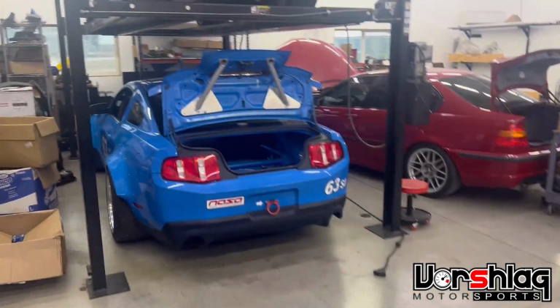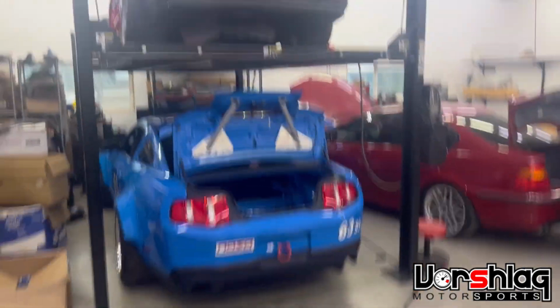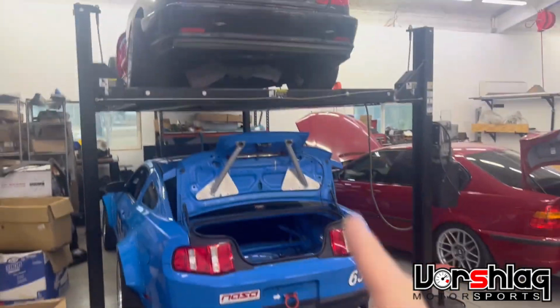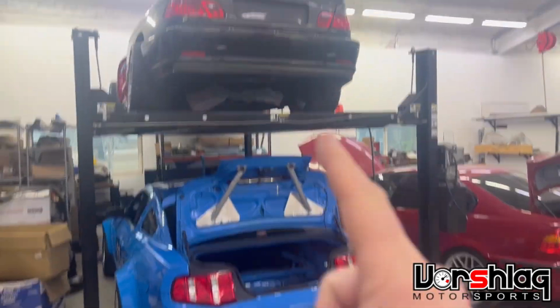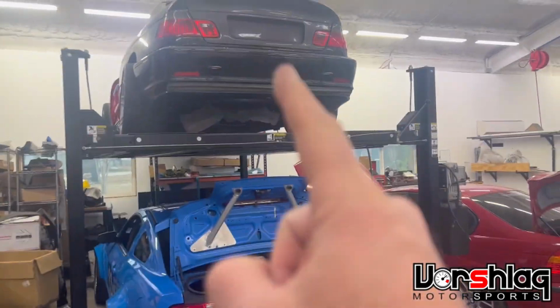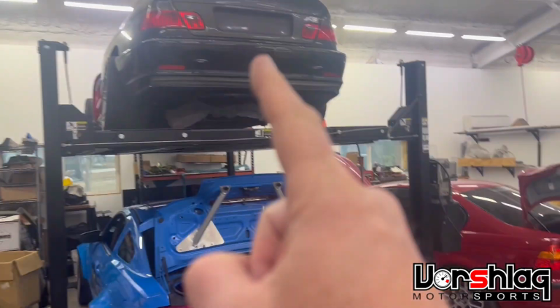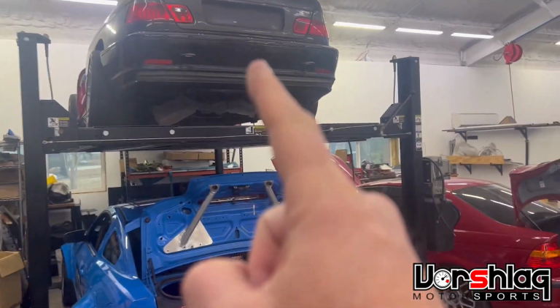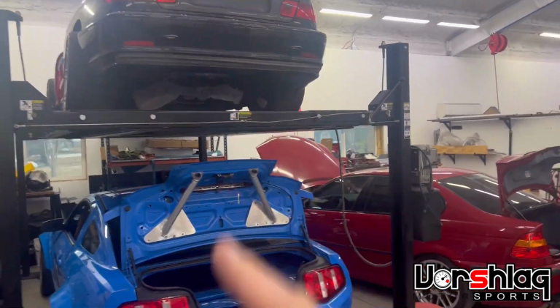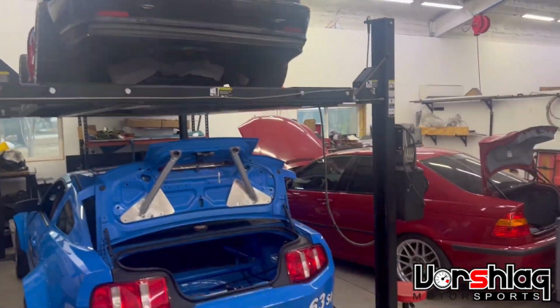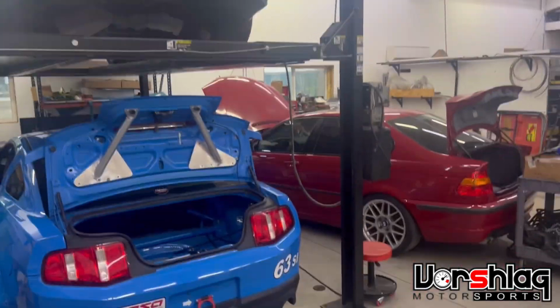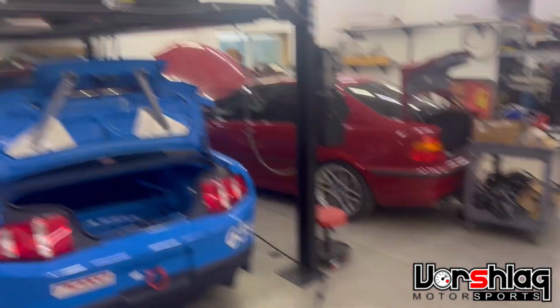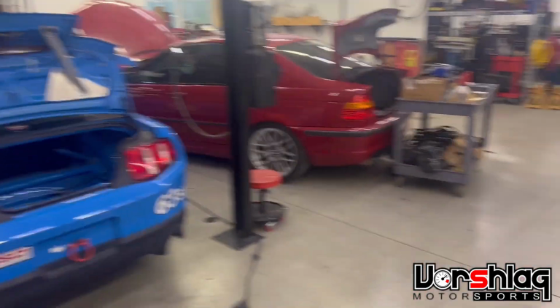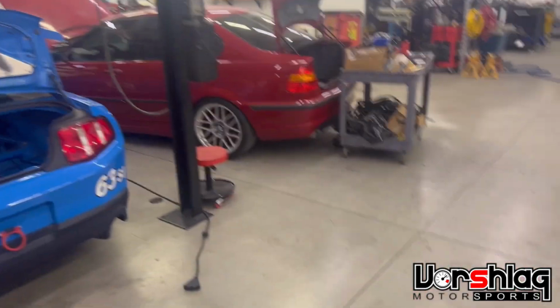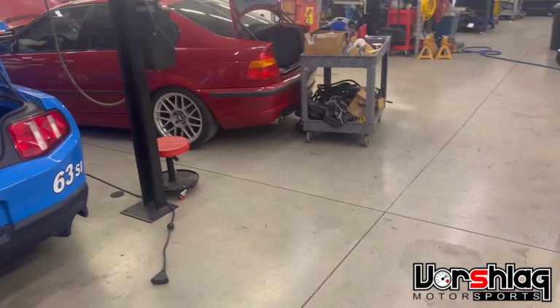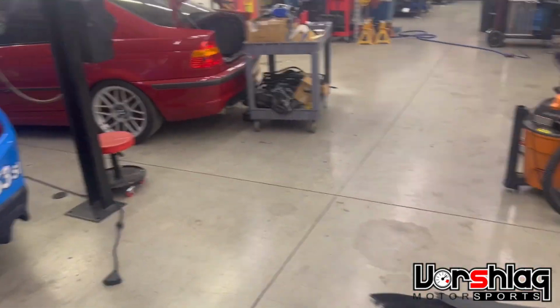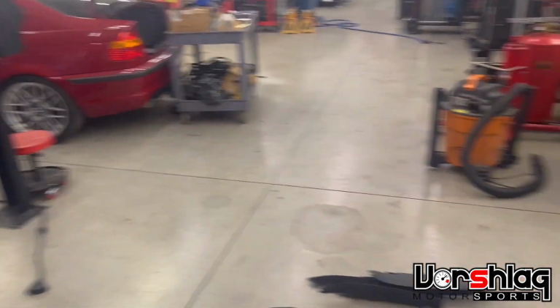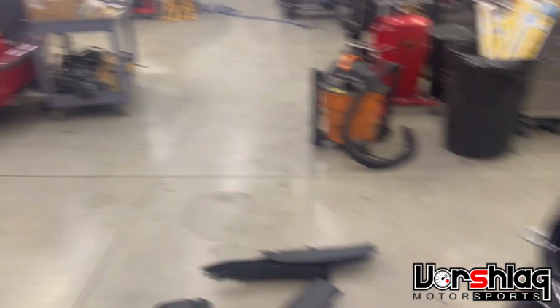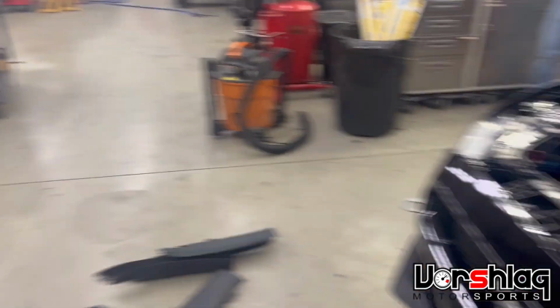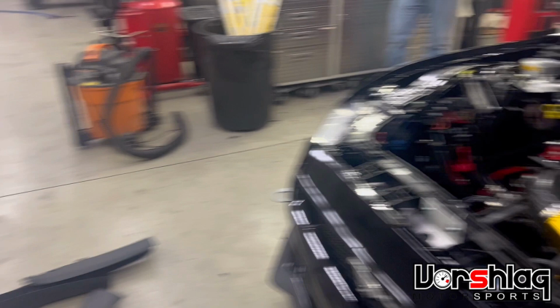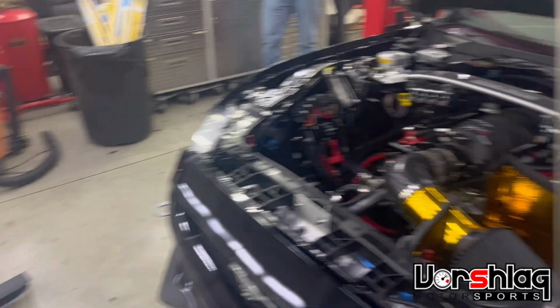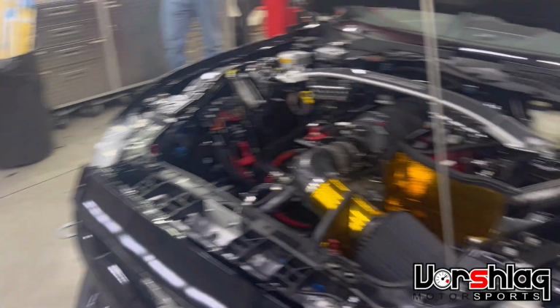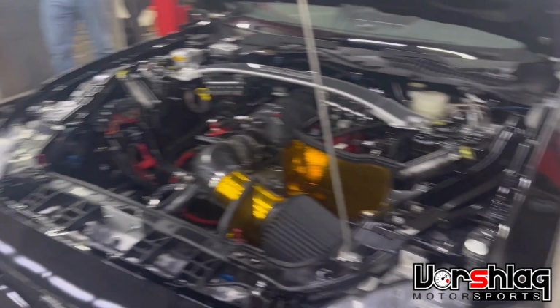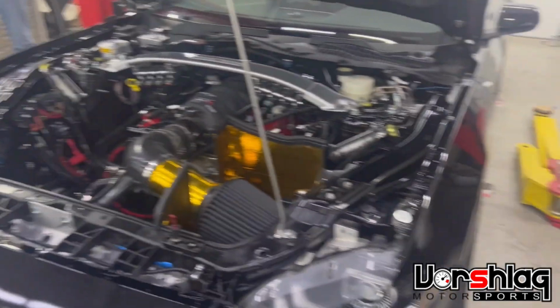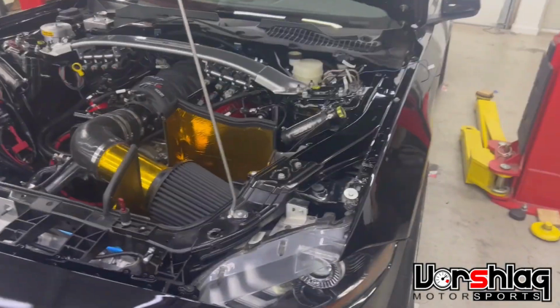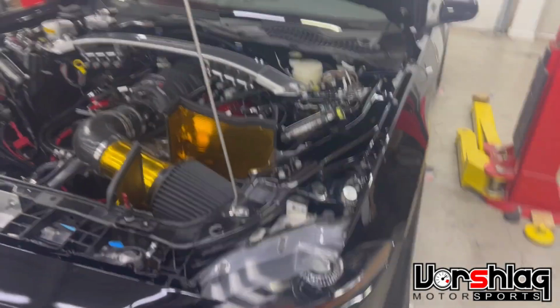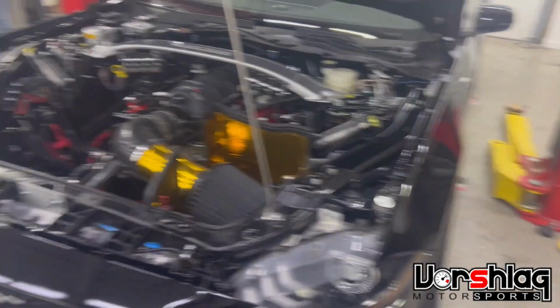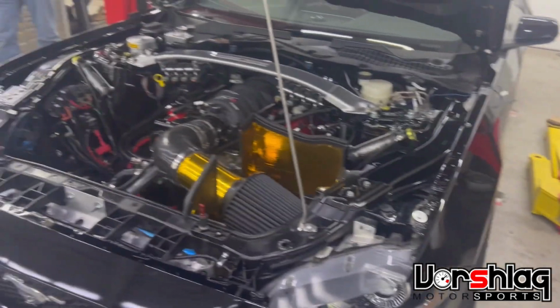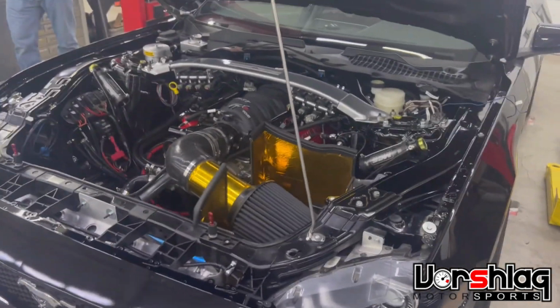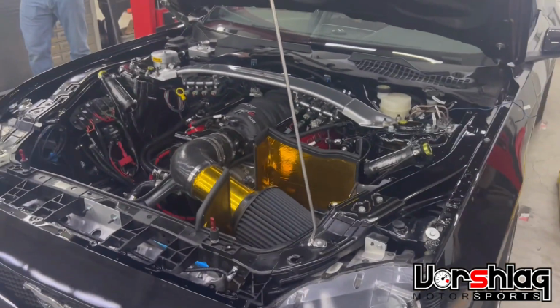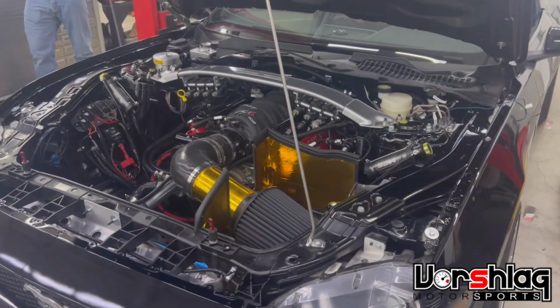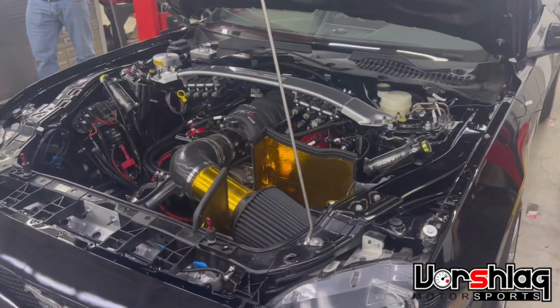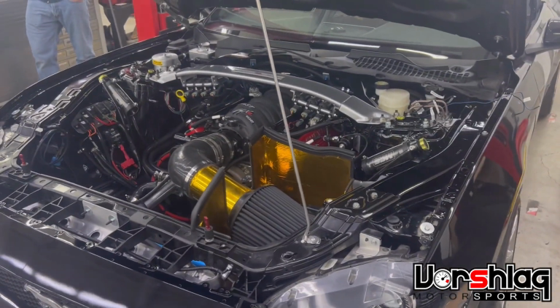We've done one with a Prius rack swap, and everything we can get our hands on to get rid of the power steering pump, we will do.